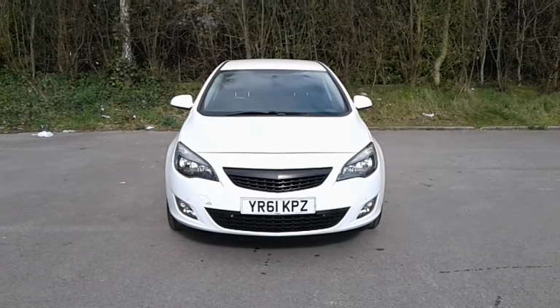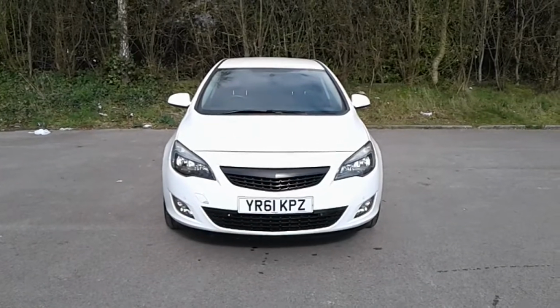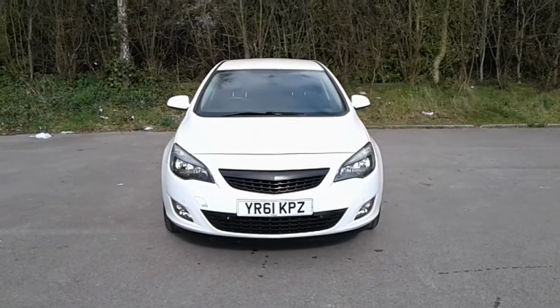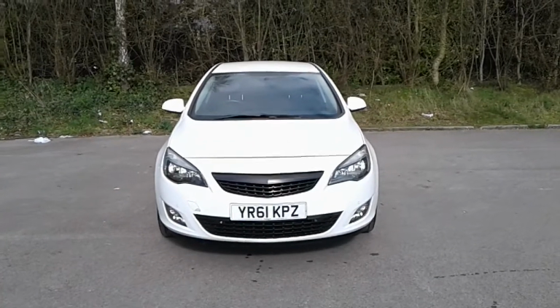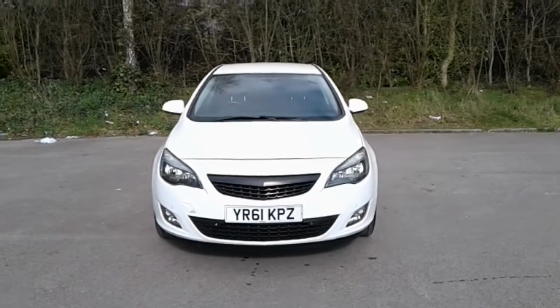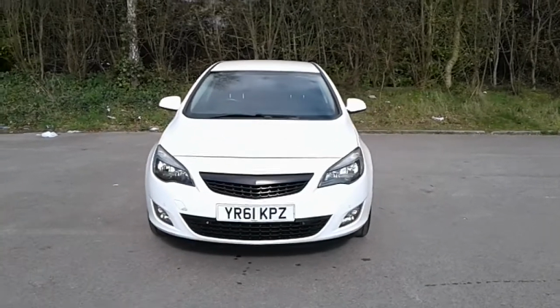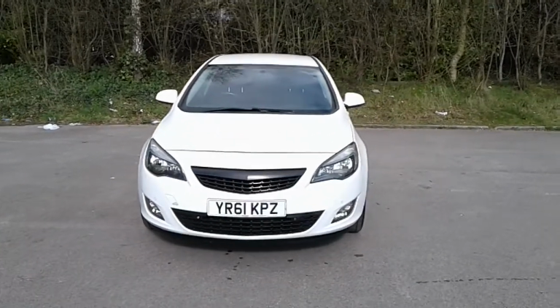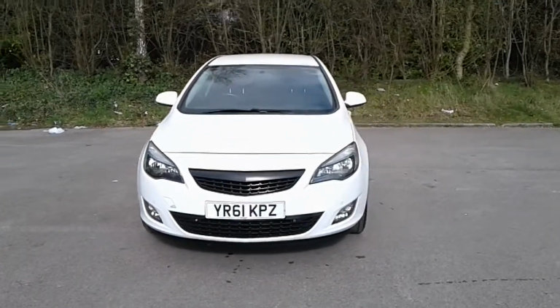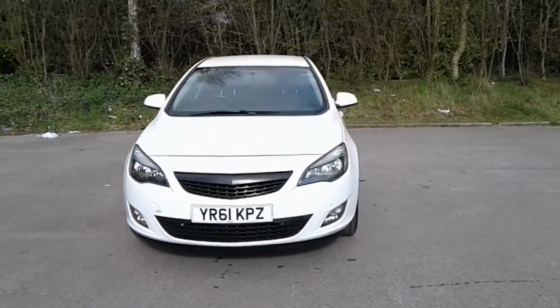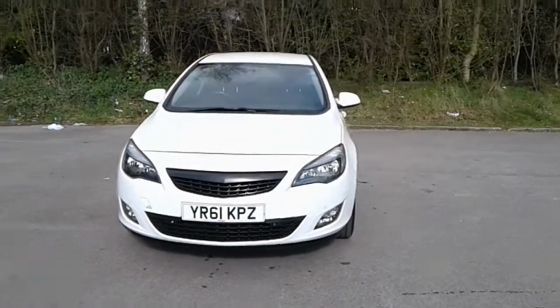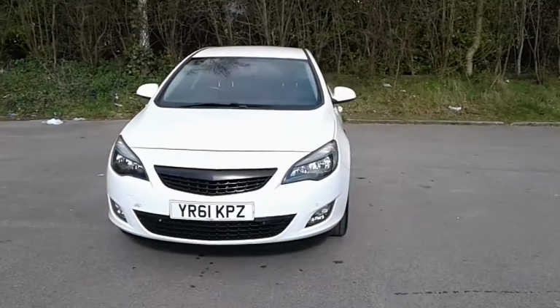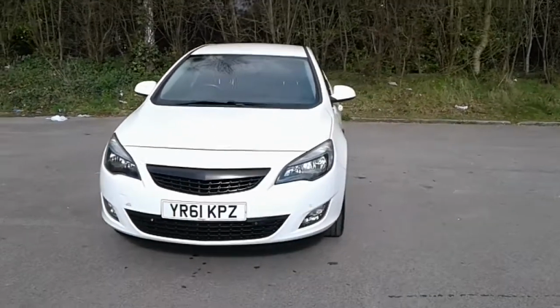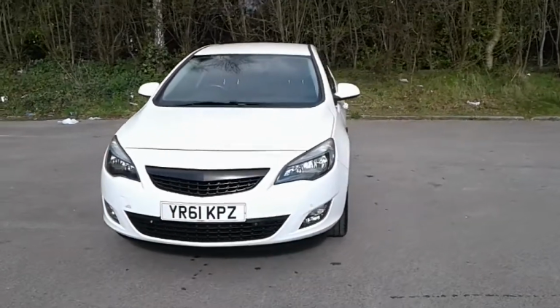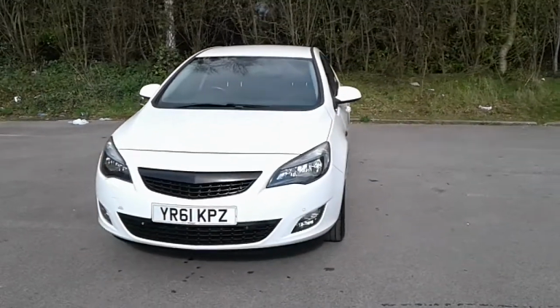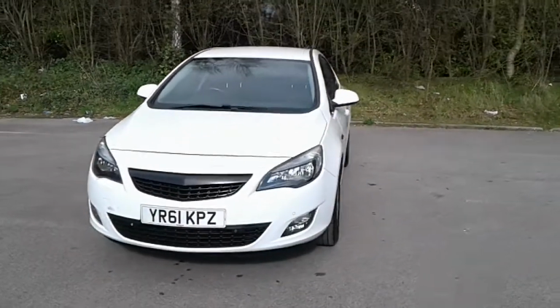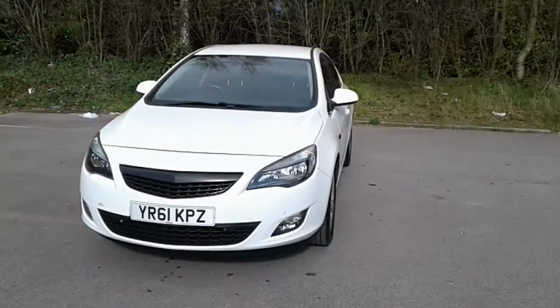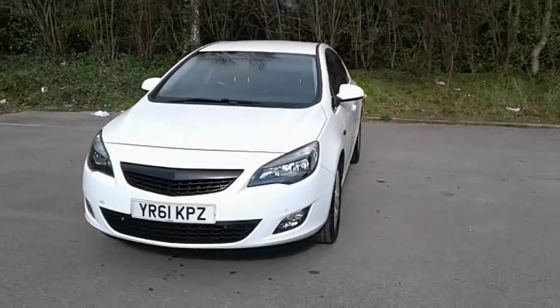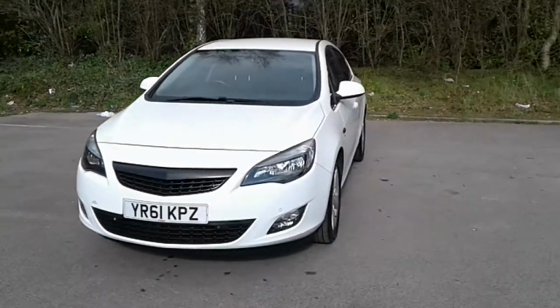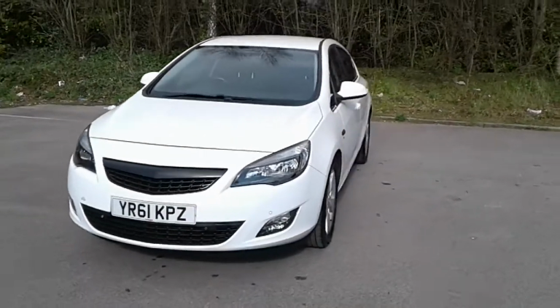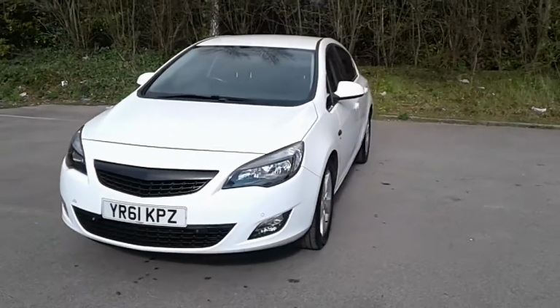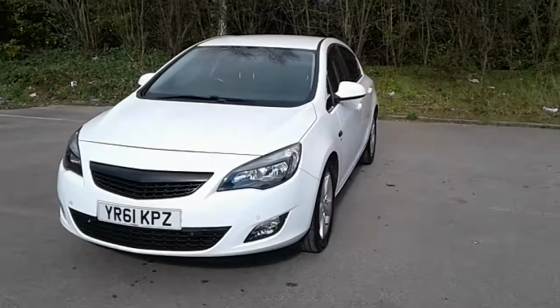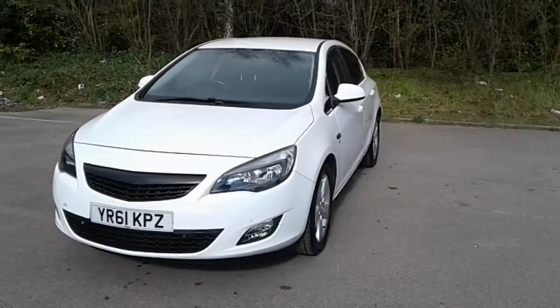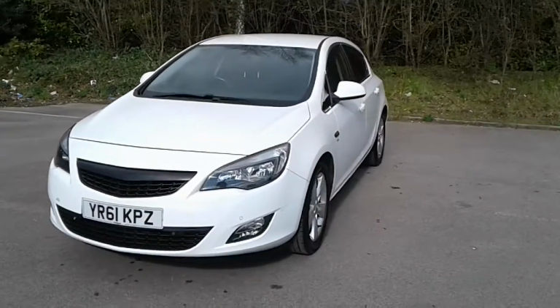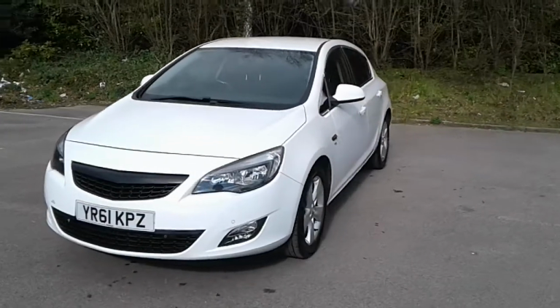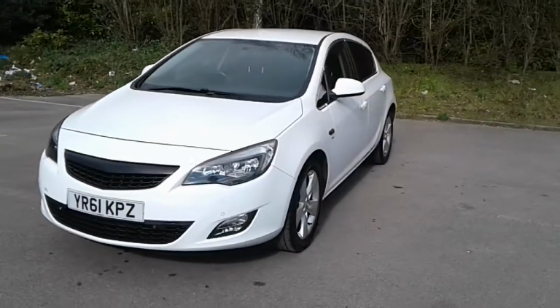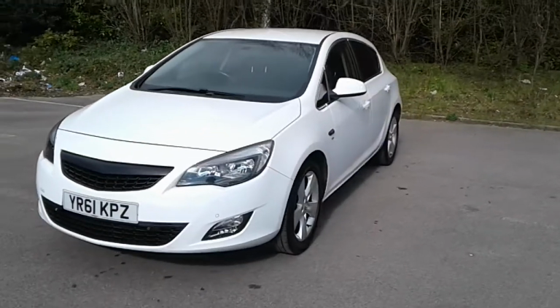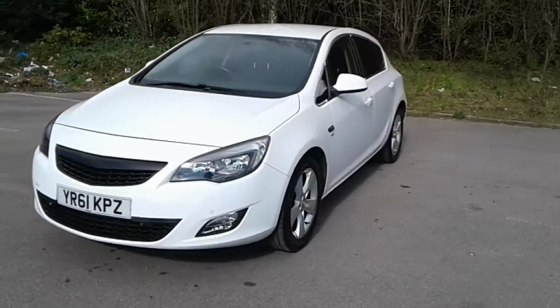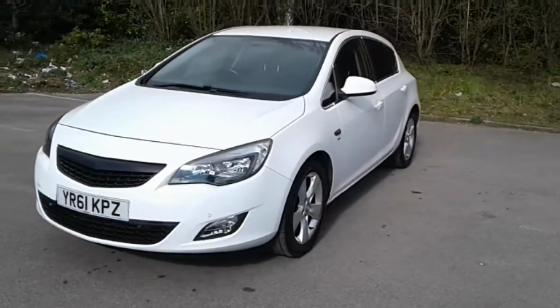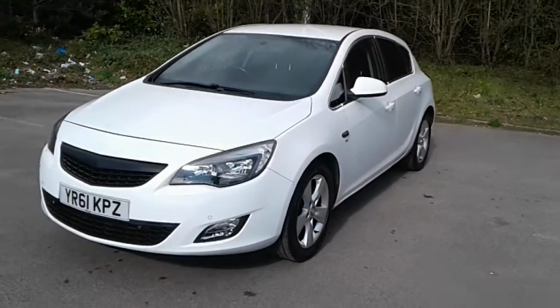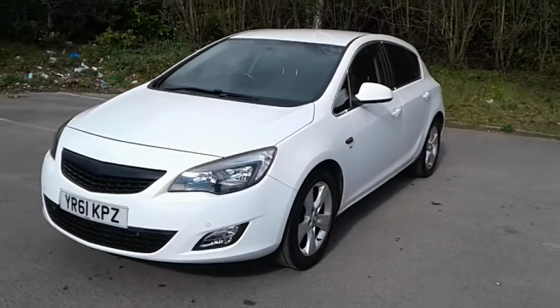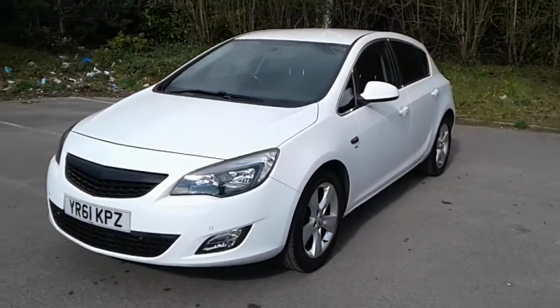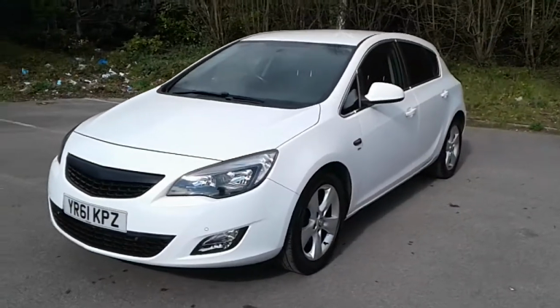Welcome to Pentagon Vauxhall at Lincoln Tritton Road. Here we have a 61 plate Vauxhall Astra SRI.